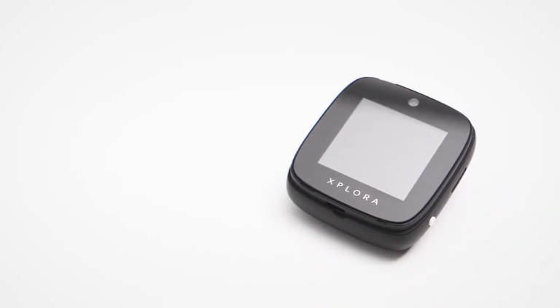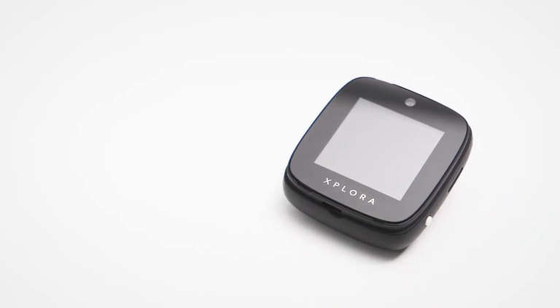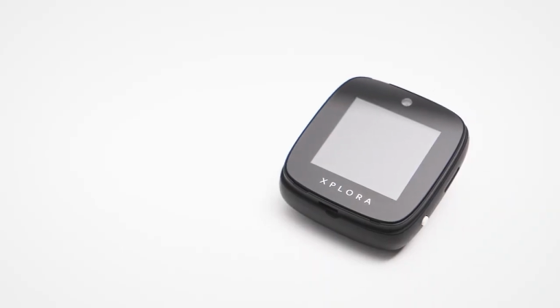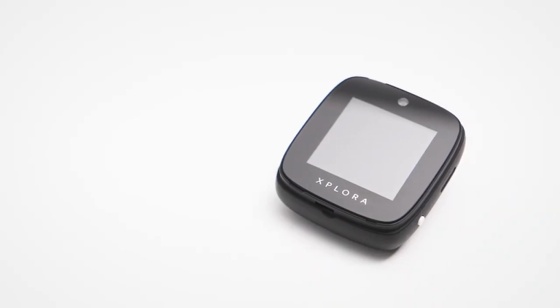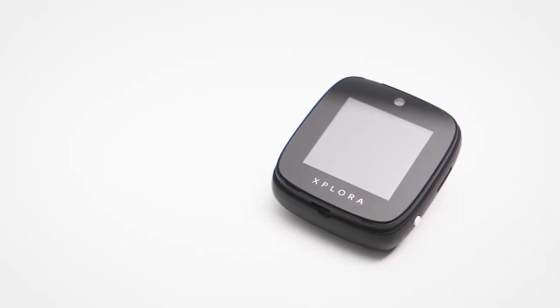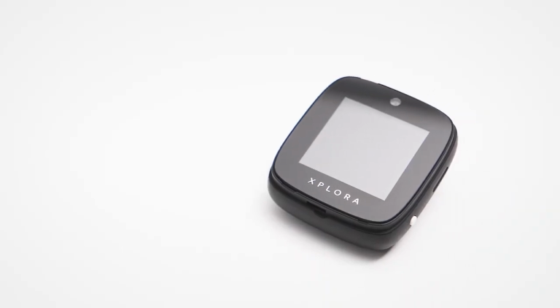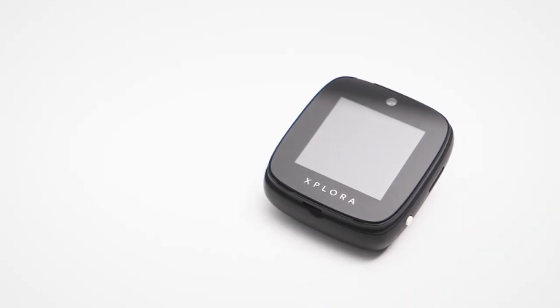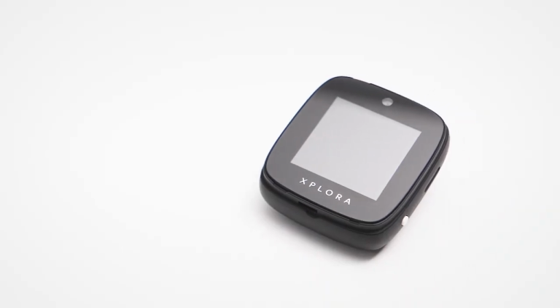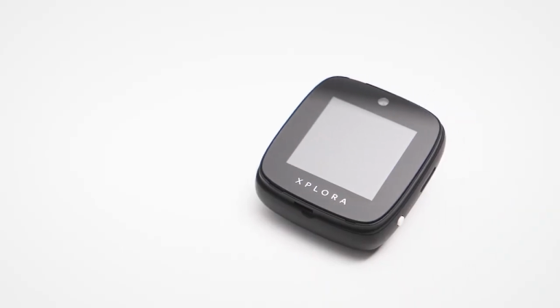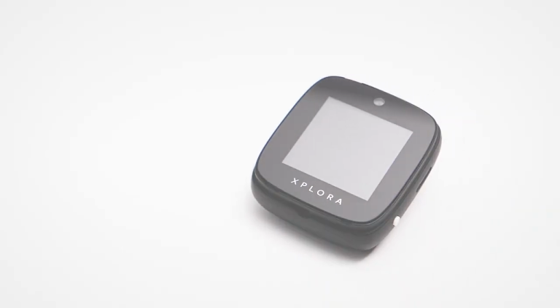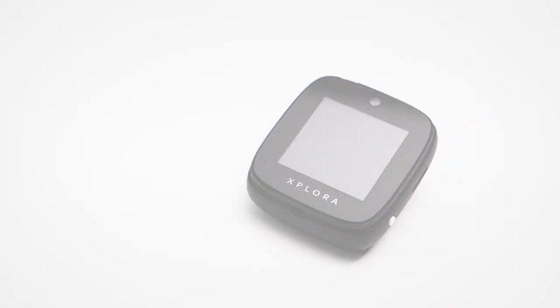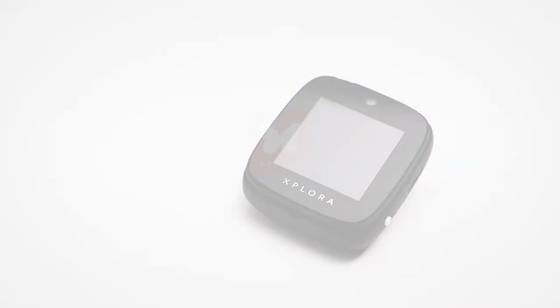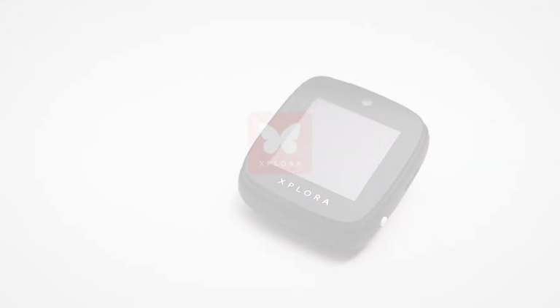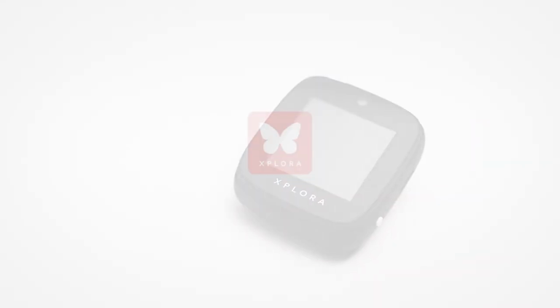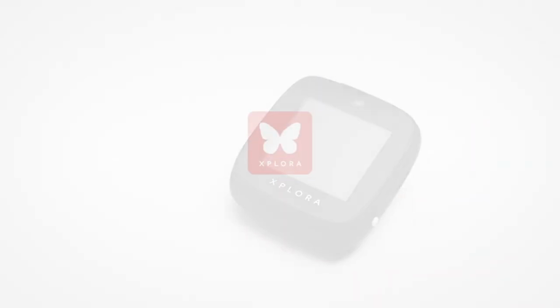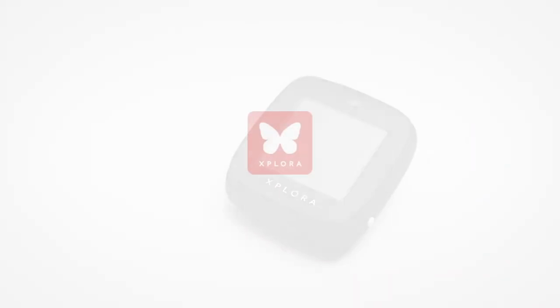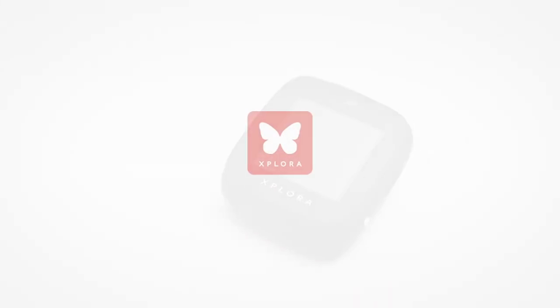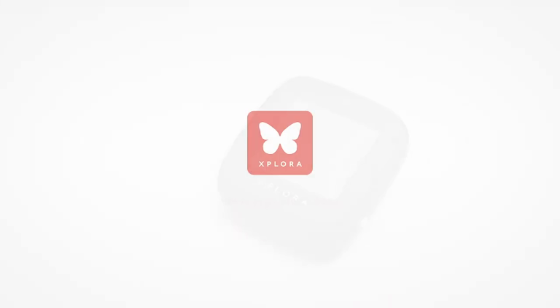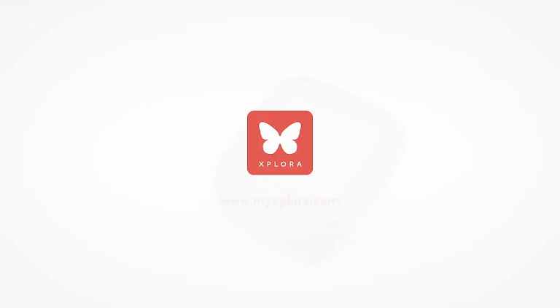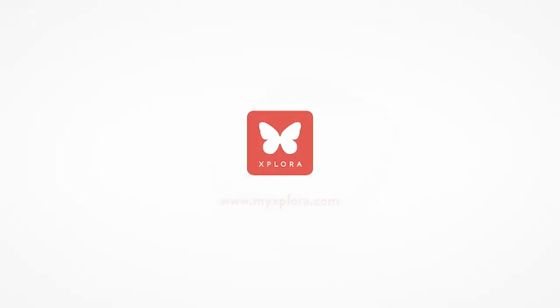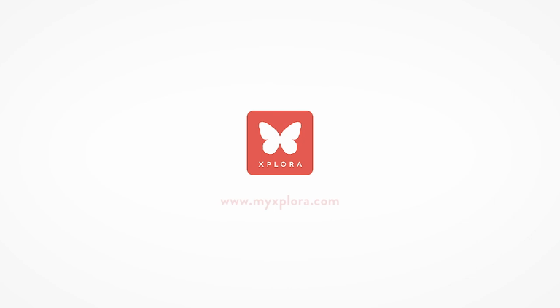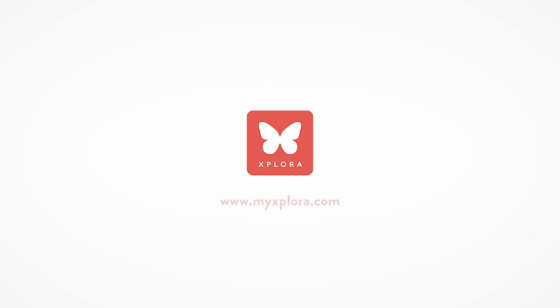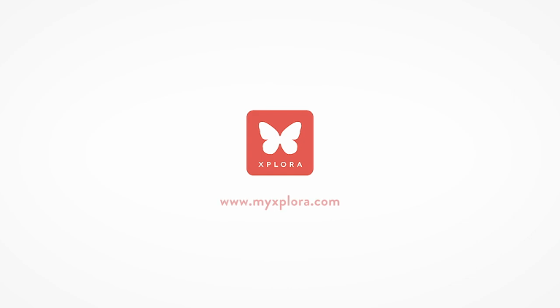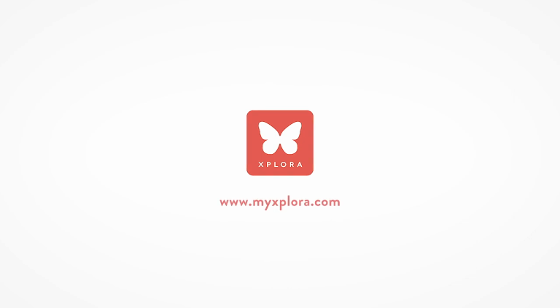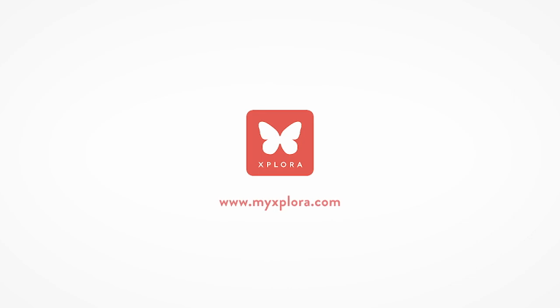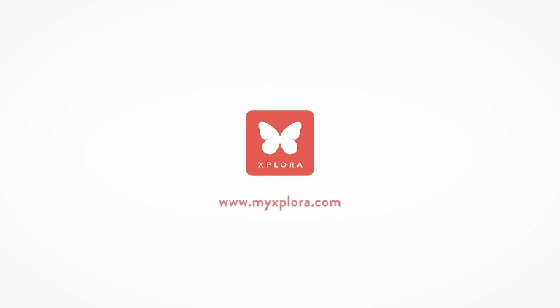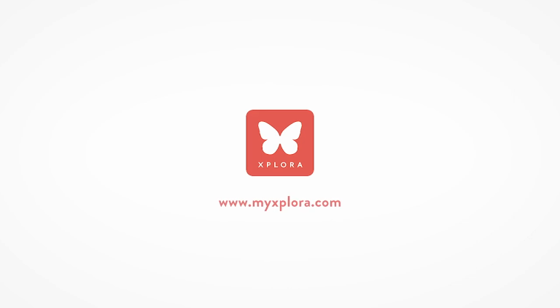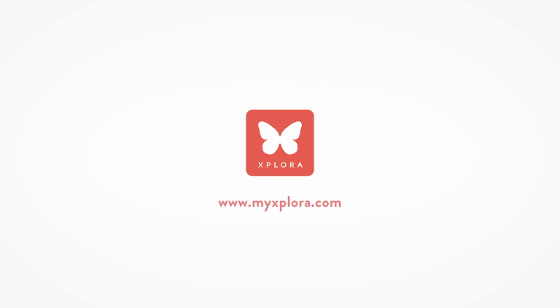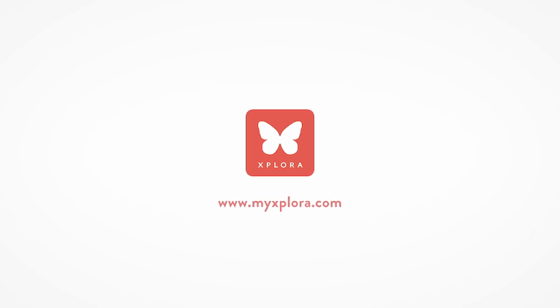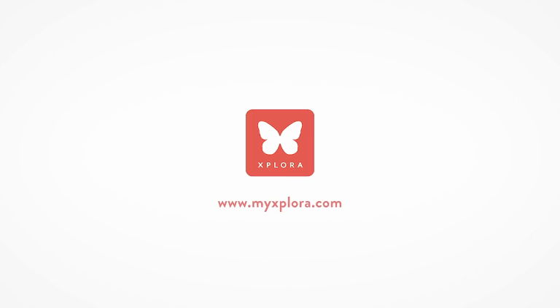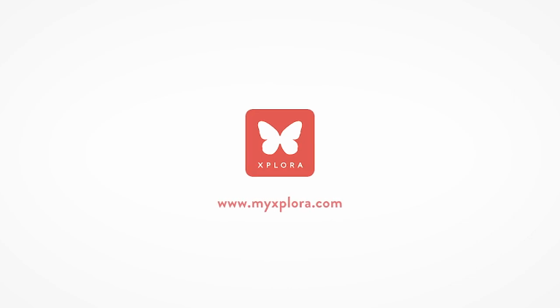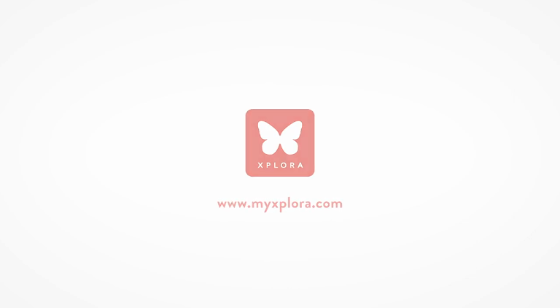ExploraGo. Connecting what you love. Explore more at MyExplora.com.